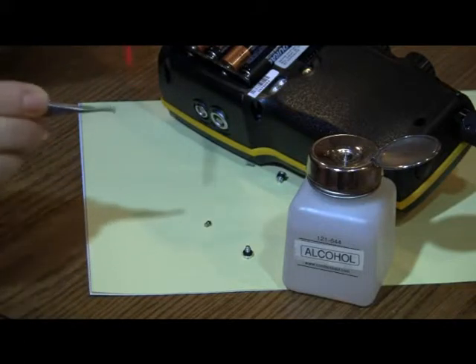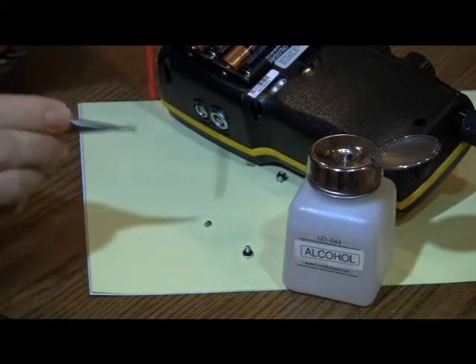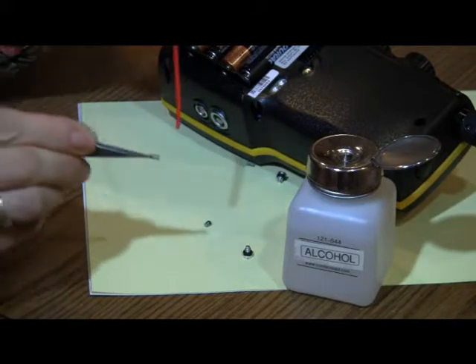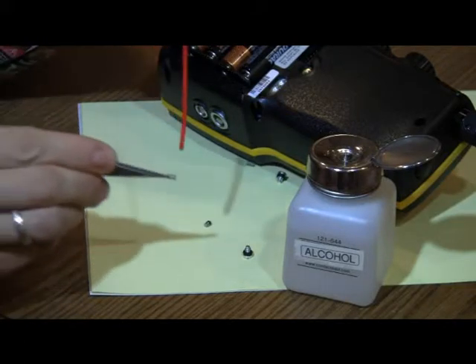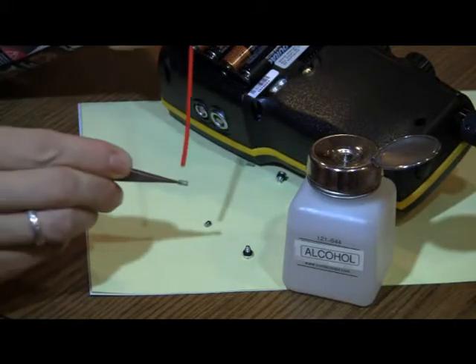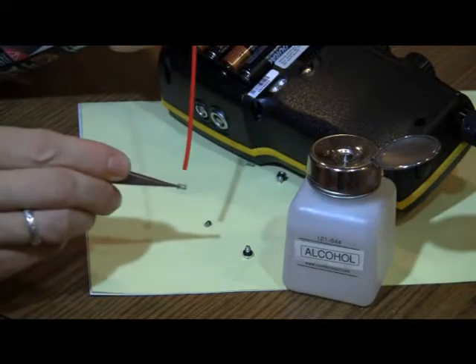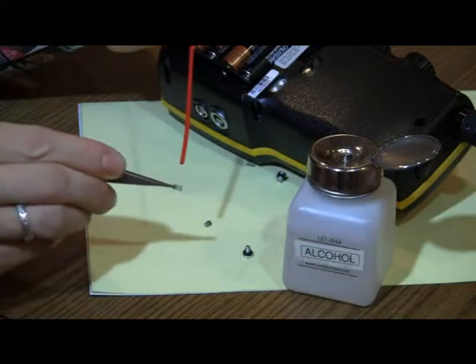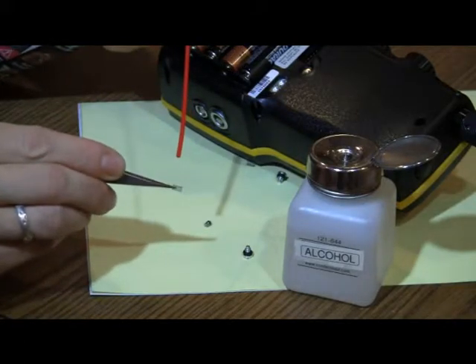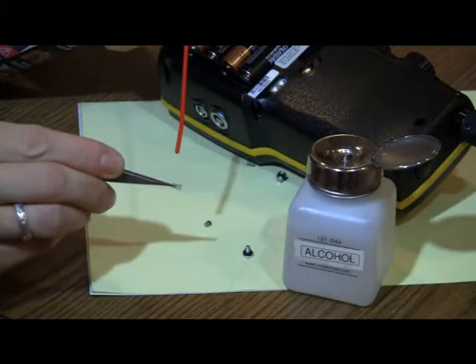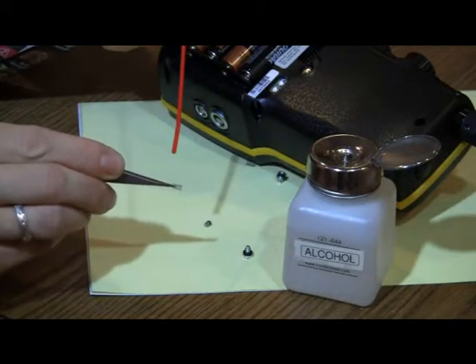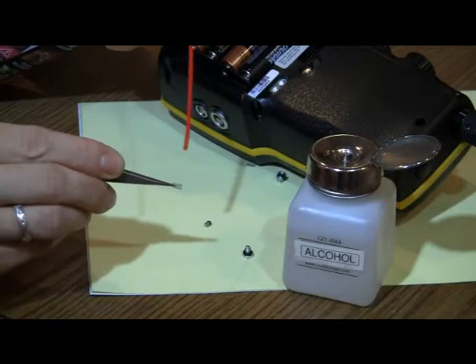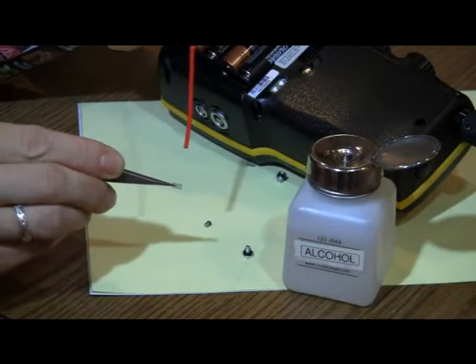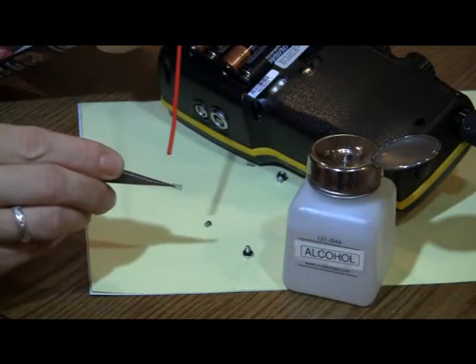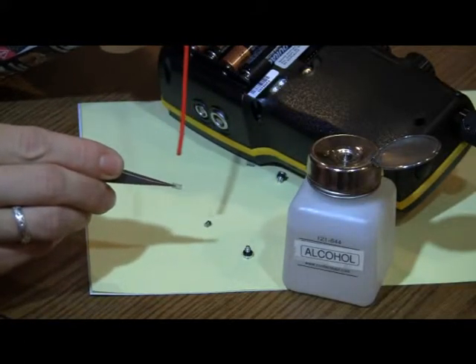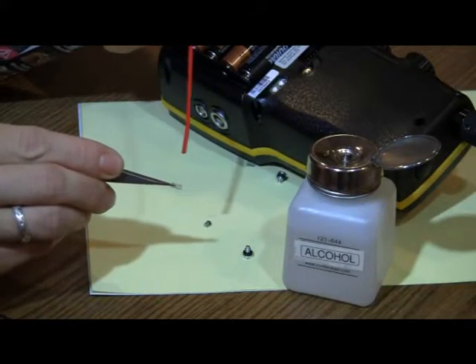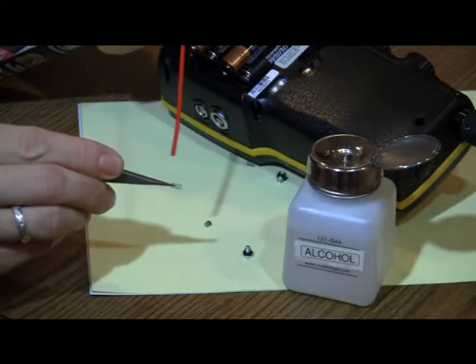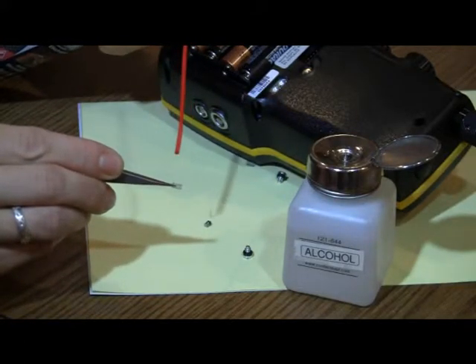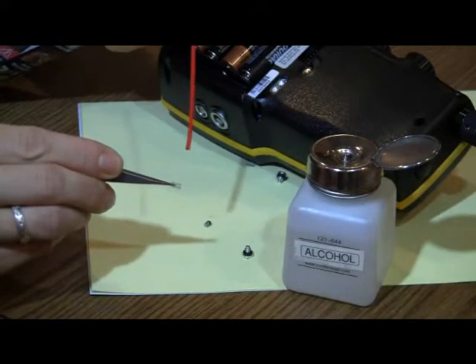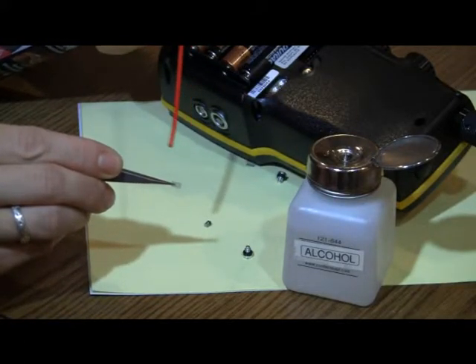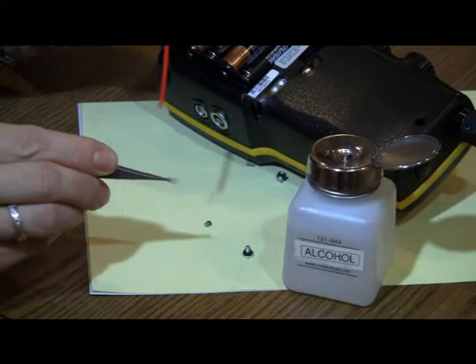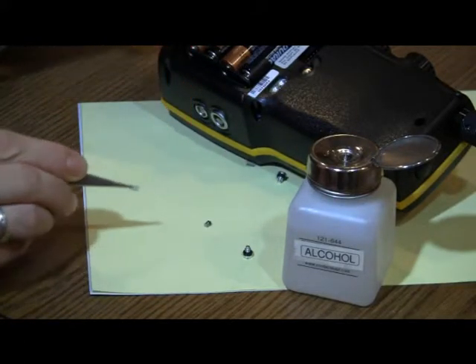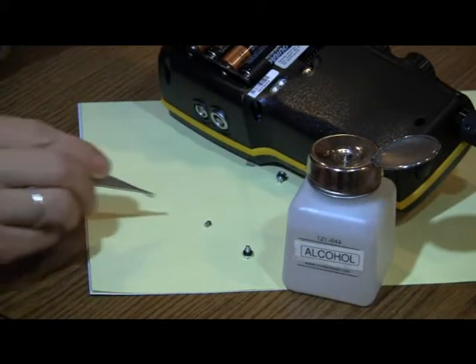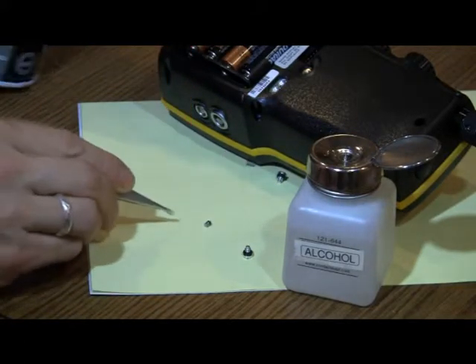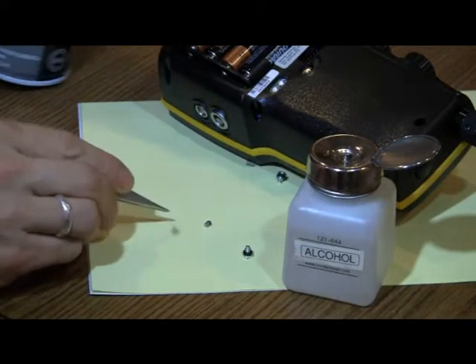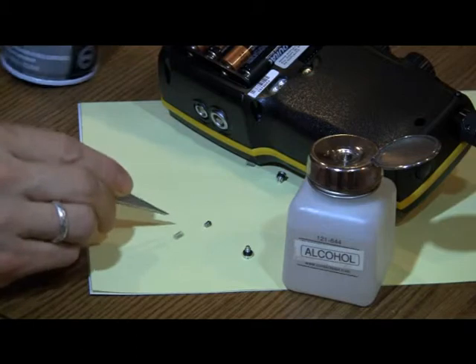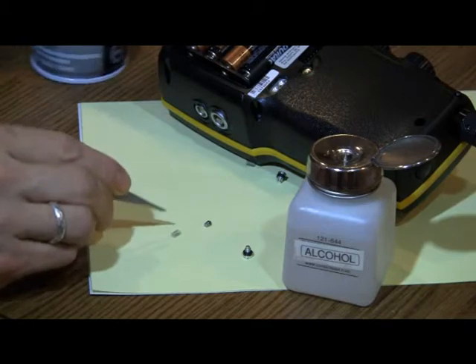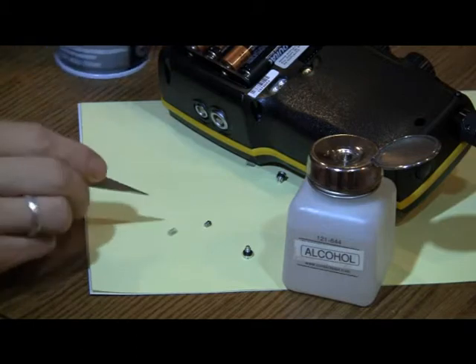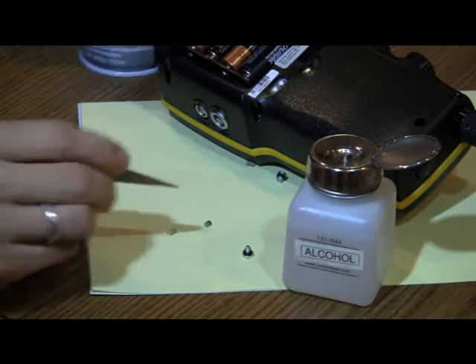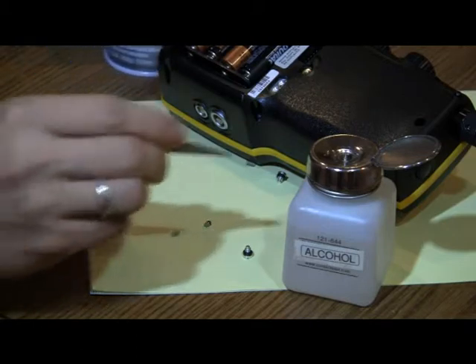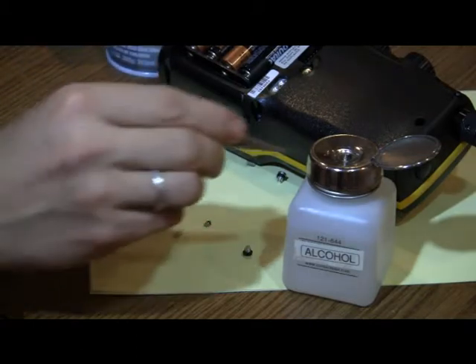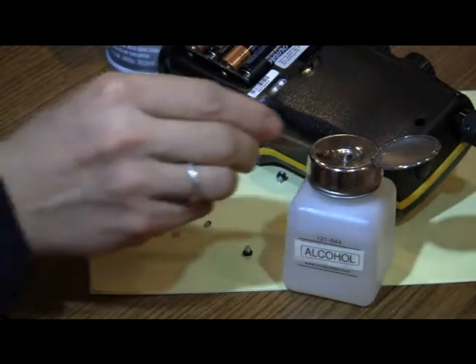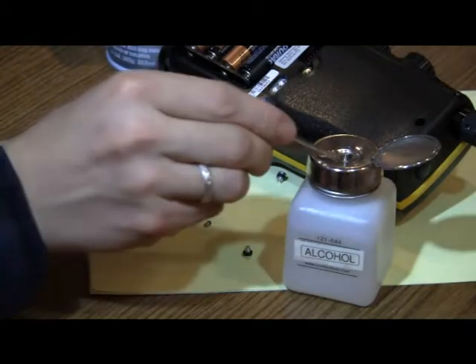All clean parts should be completely dry before reassembly. If not, the o-rings will stick and the valves will not work properly.